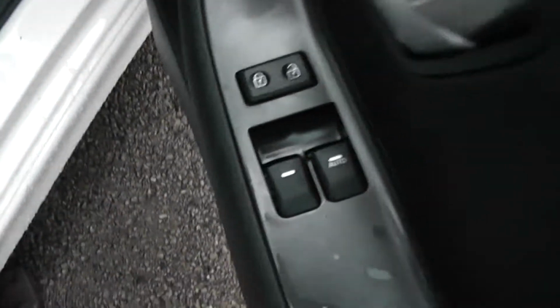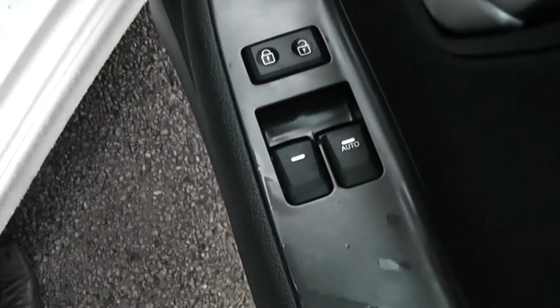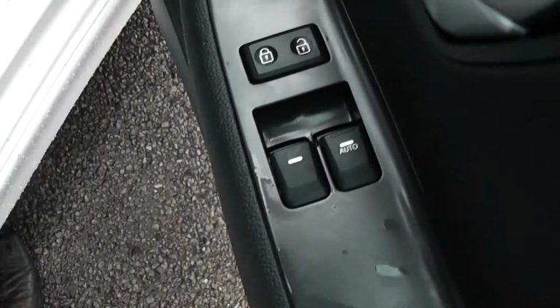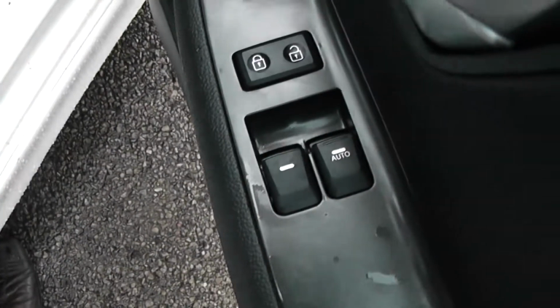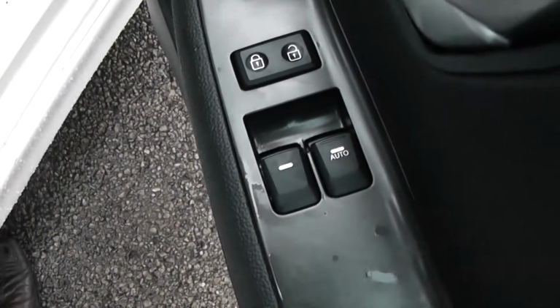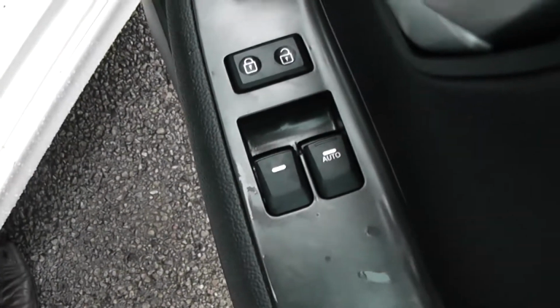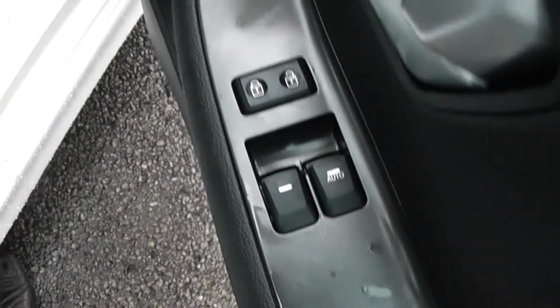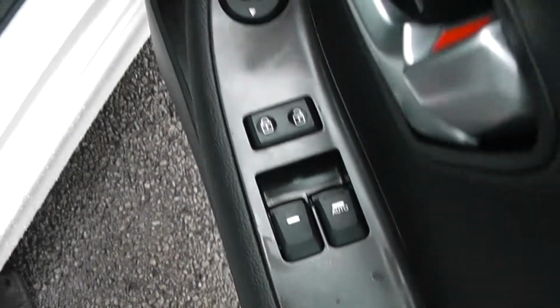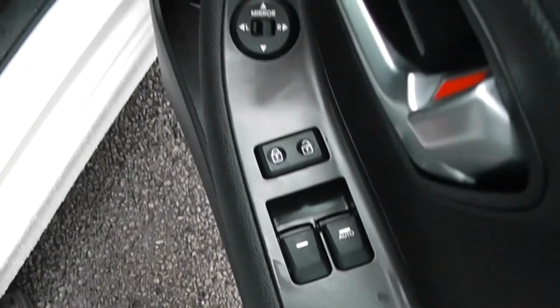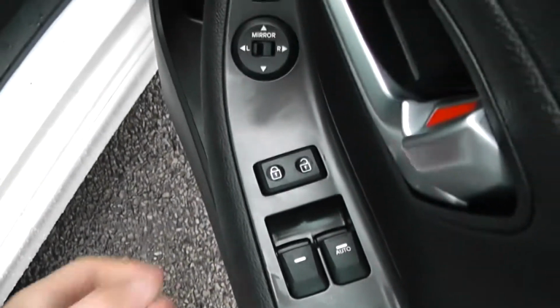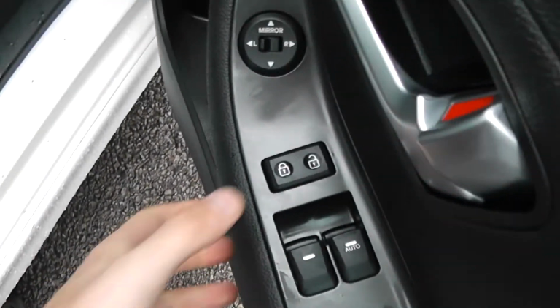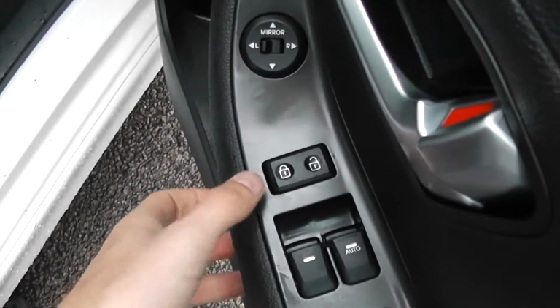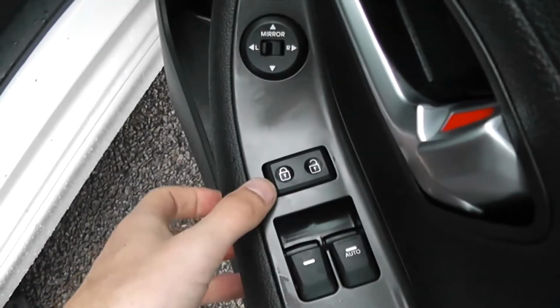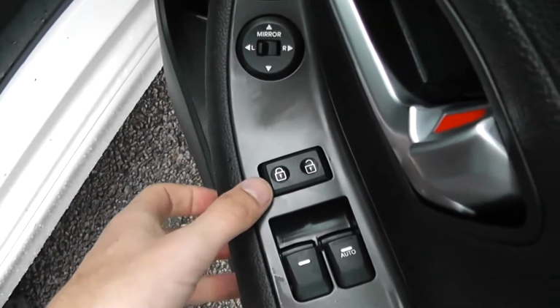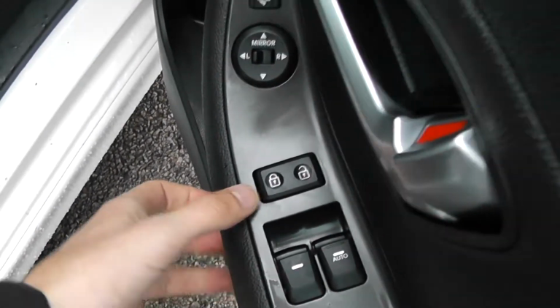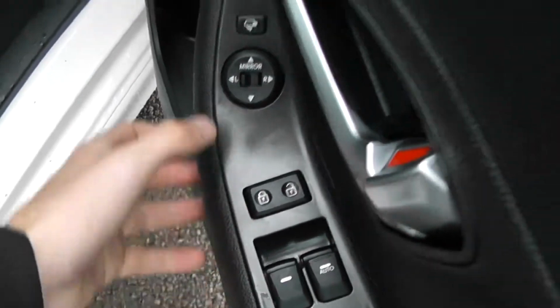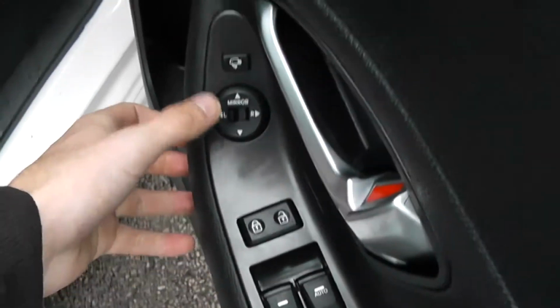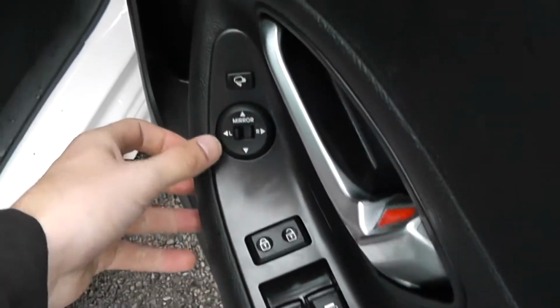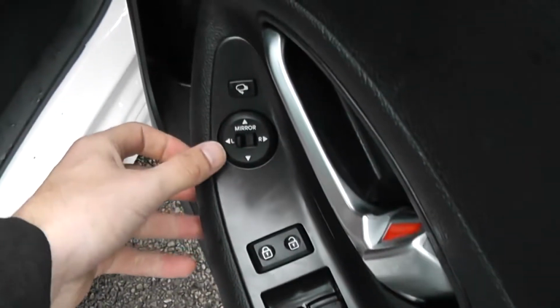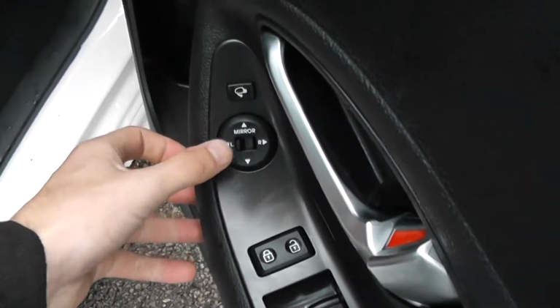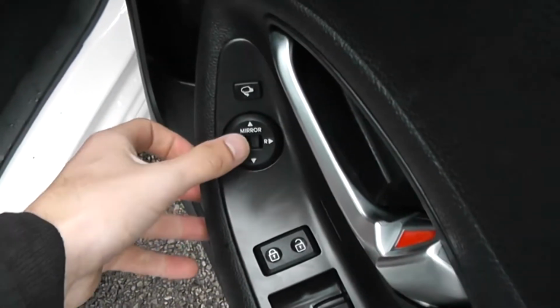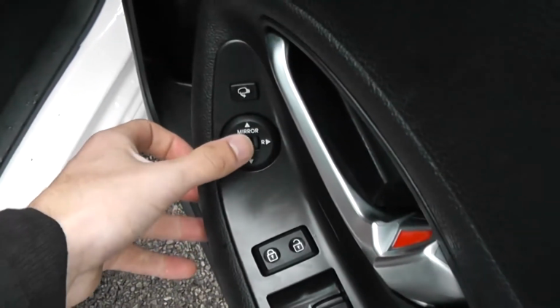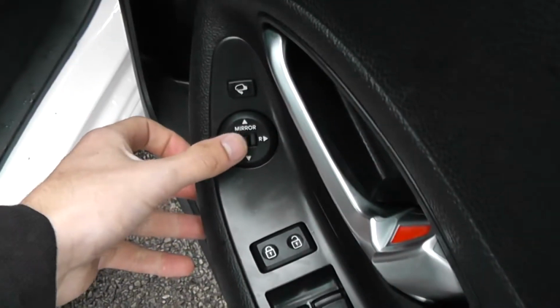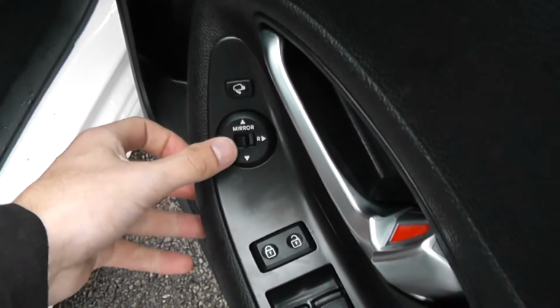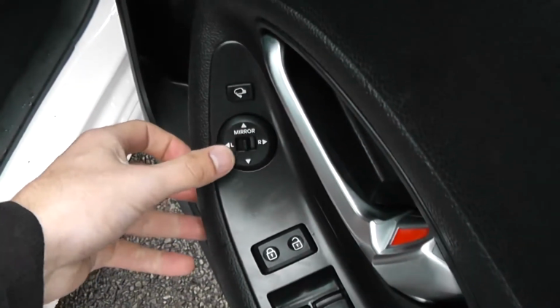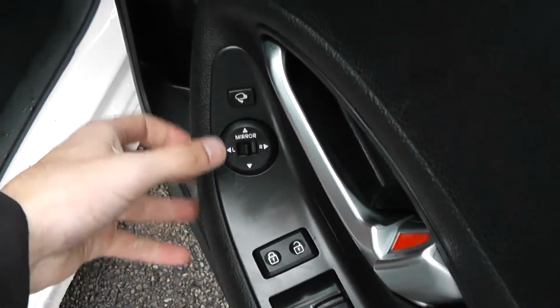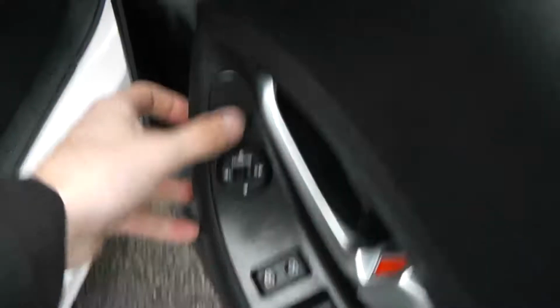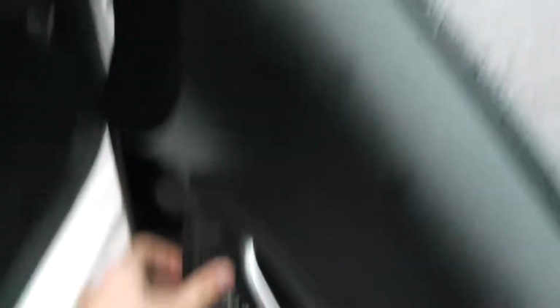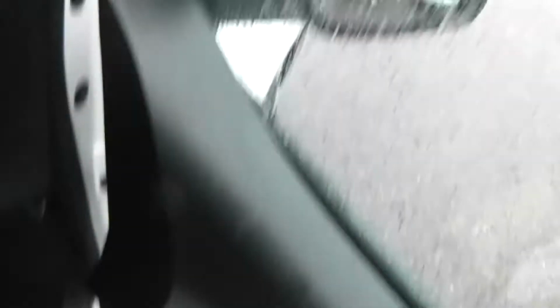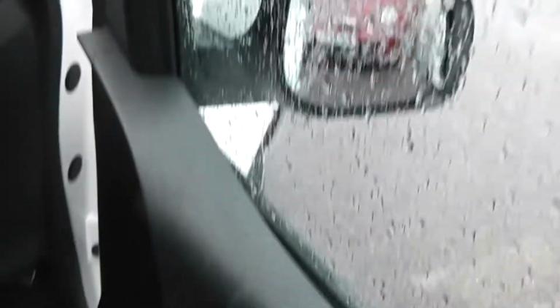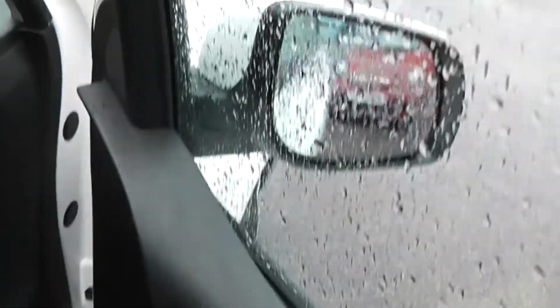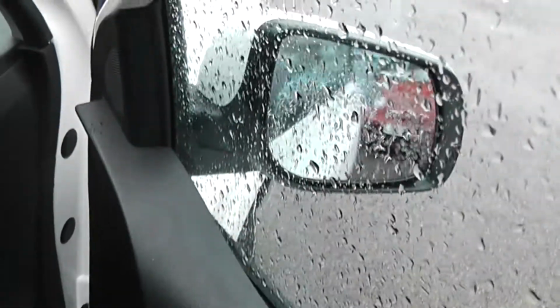Inside, the driver's got control of the front electric windows. There's an internal central locking. Electric adjustable wing mirrors, which are heated and foldable.